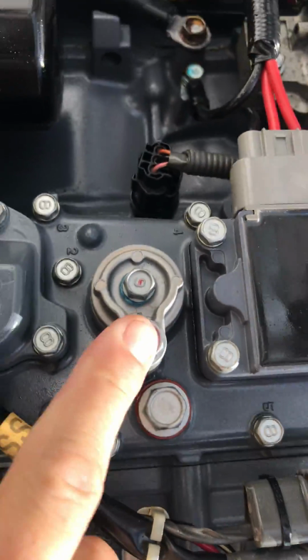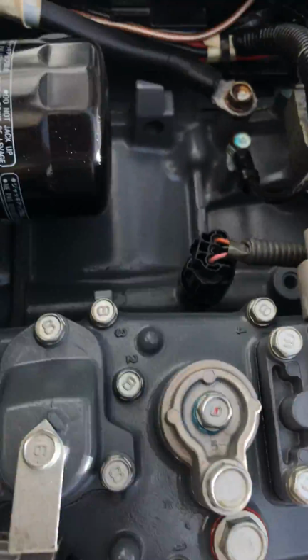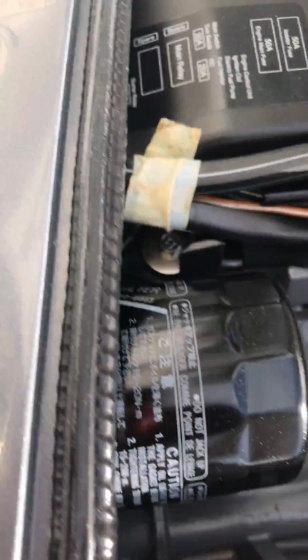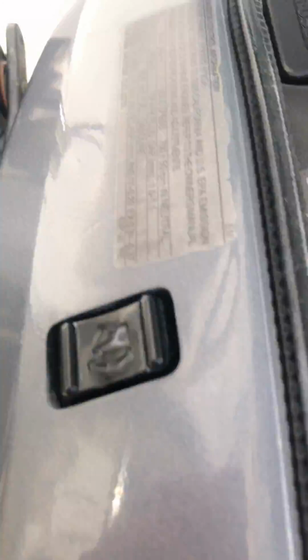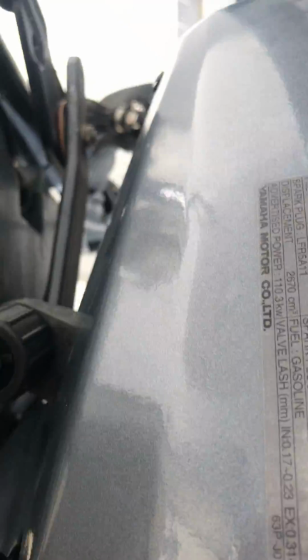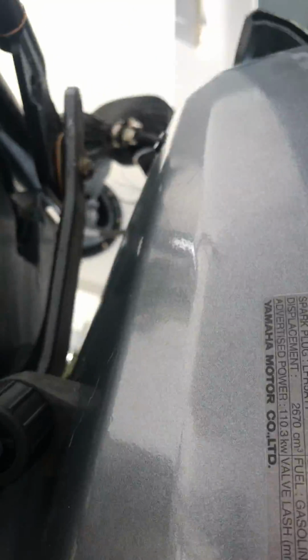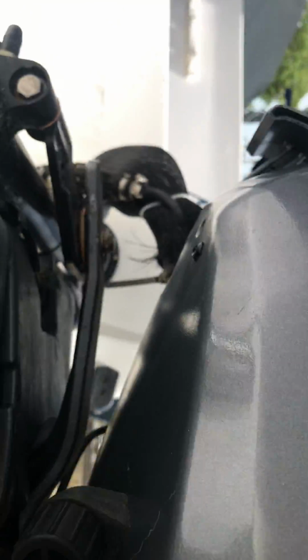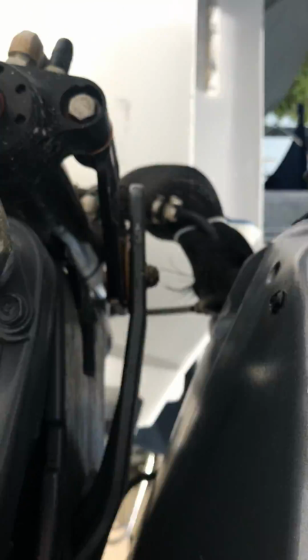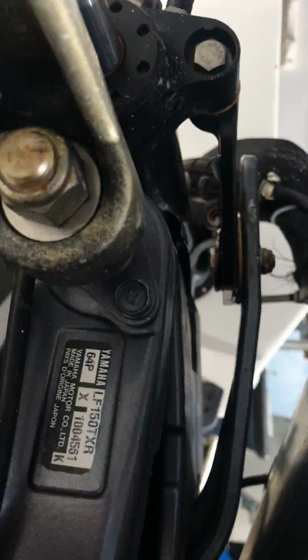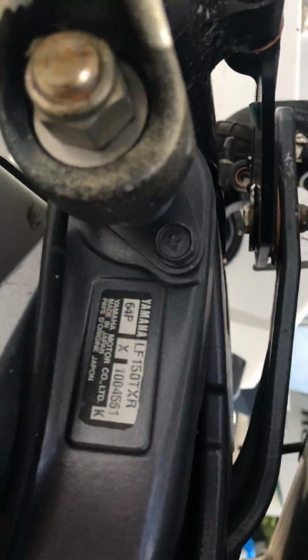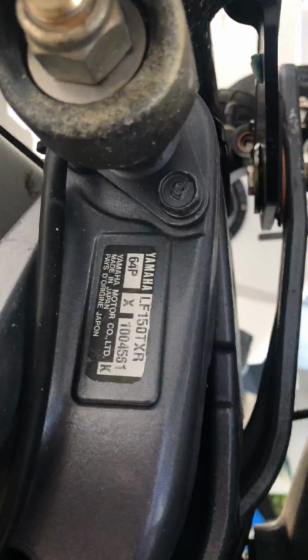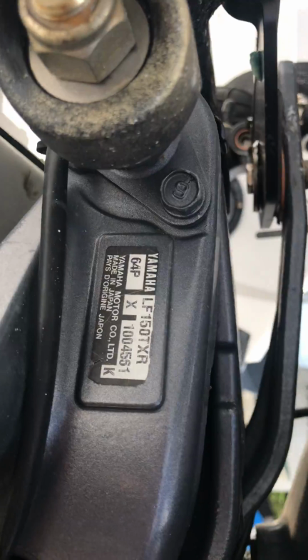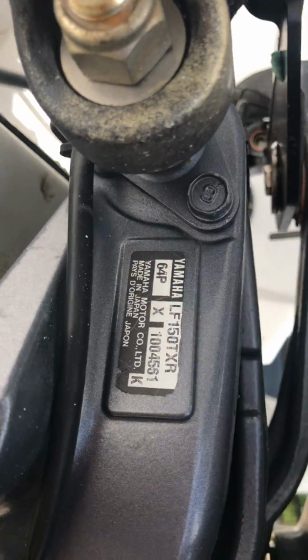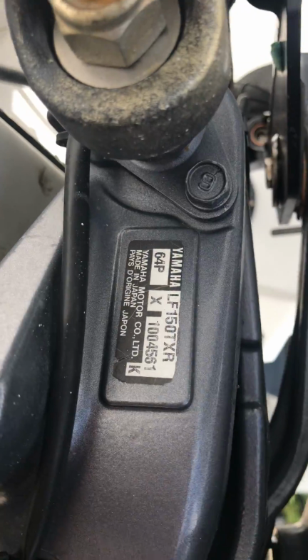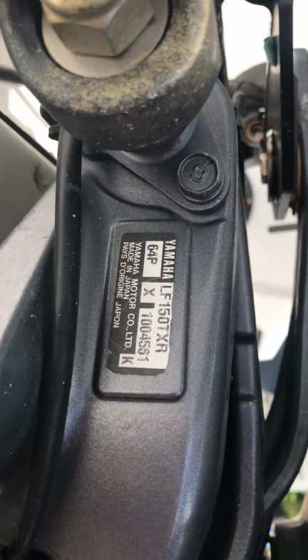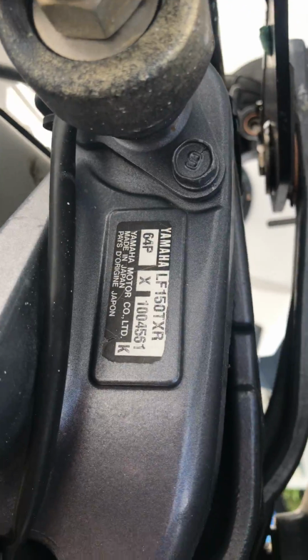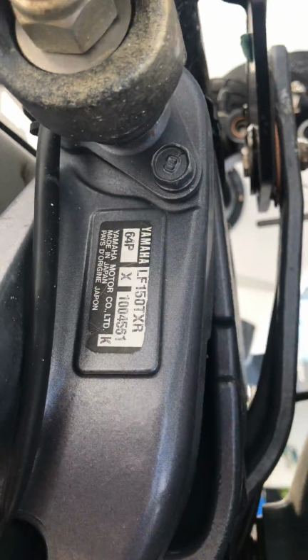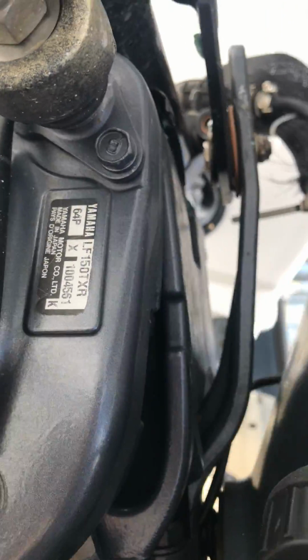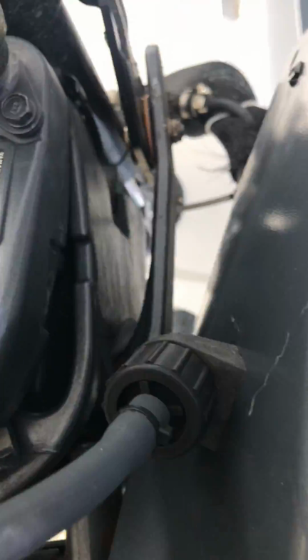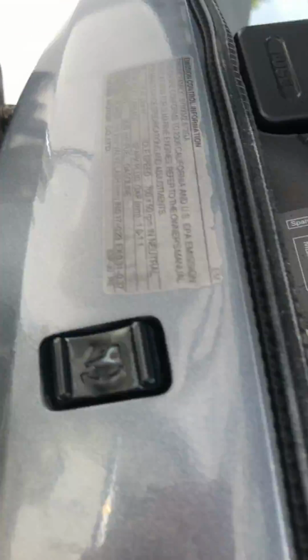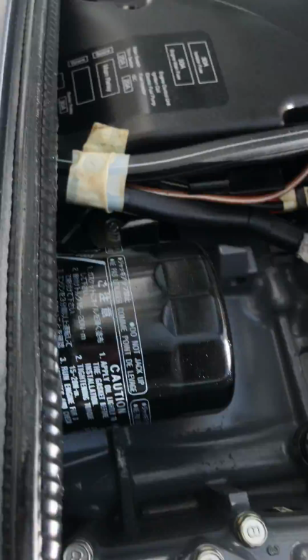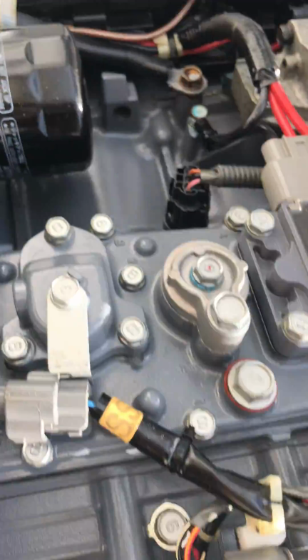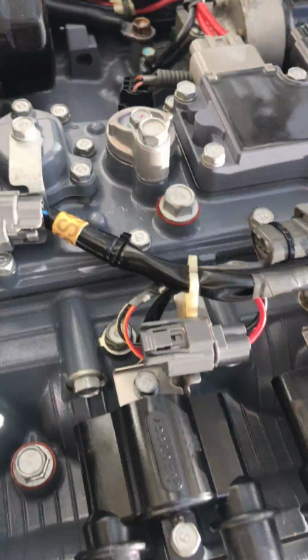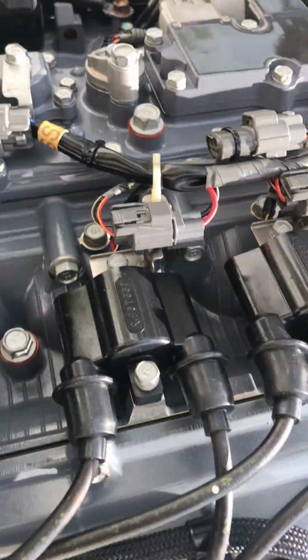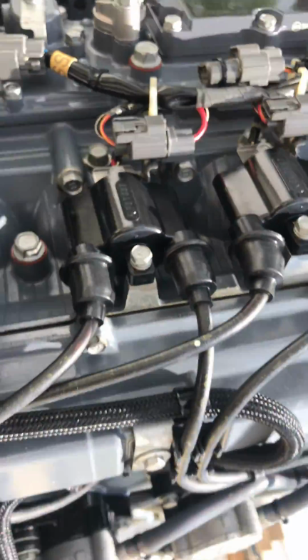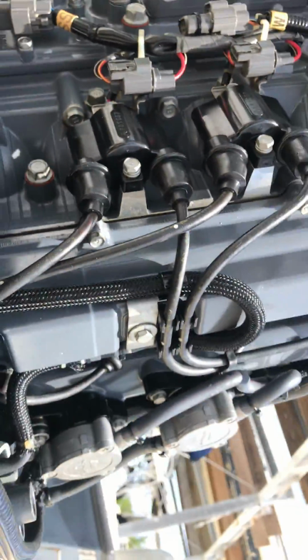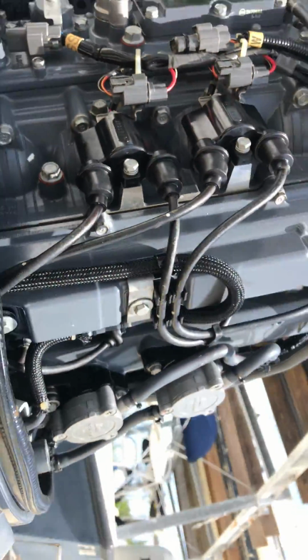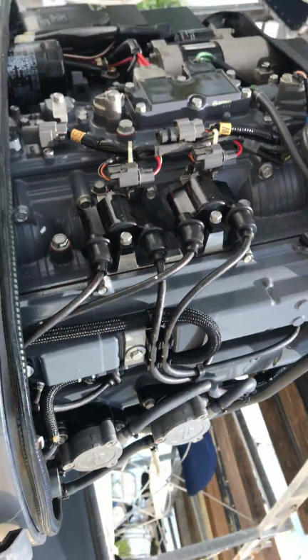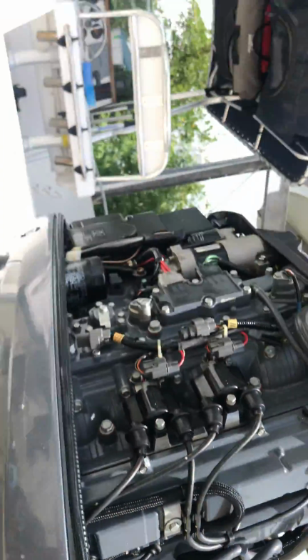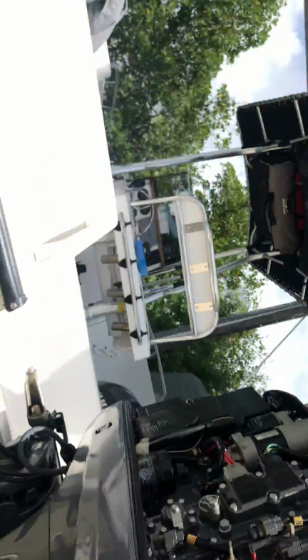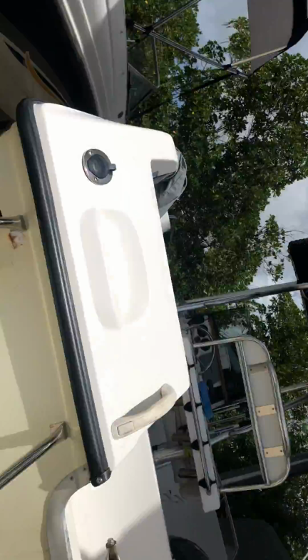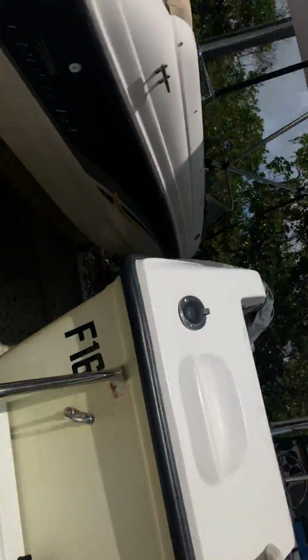Again, this is this motor right here — 150, 2006.